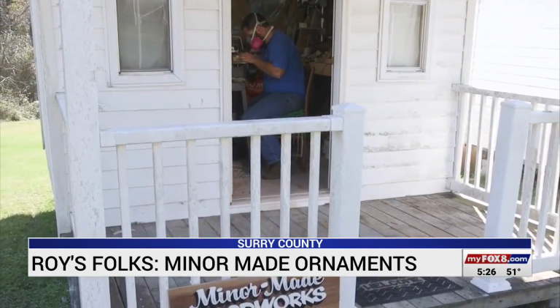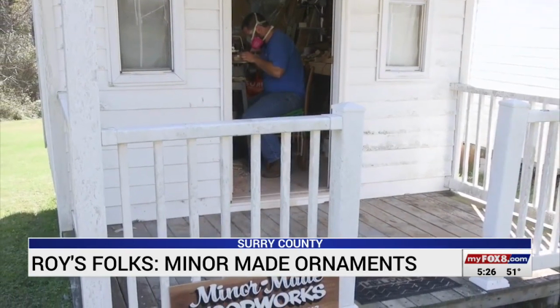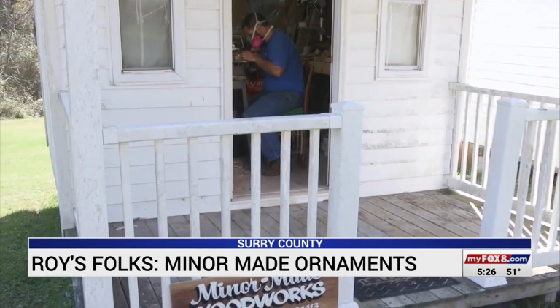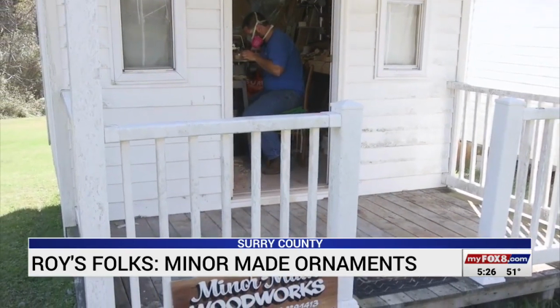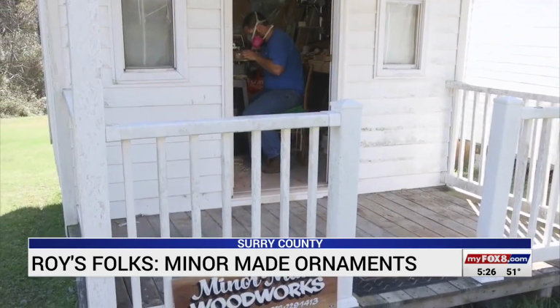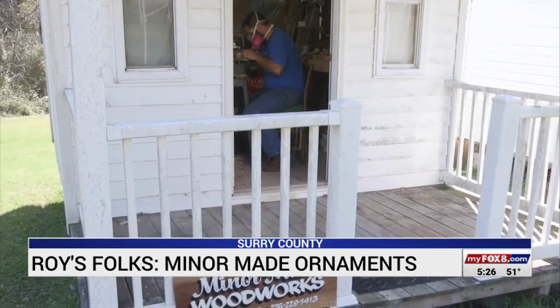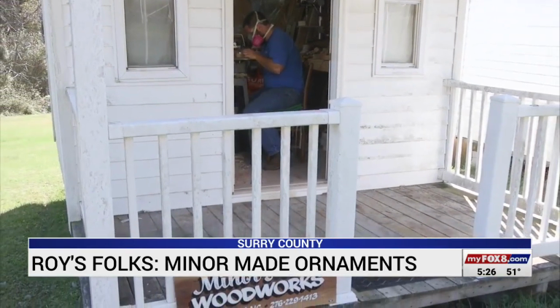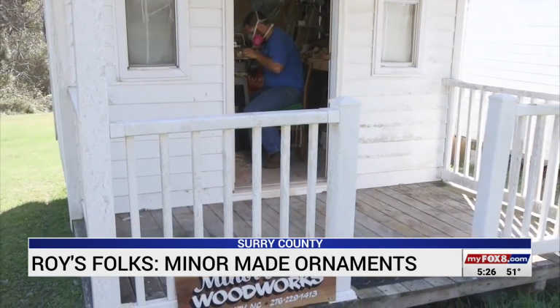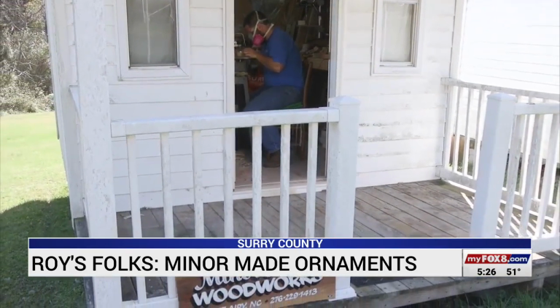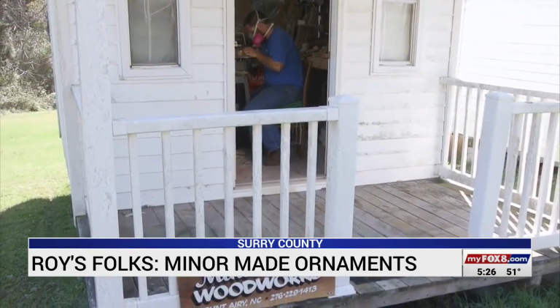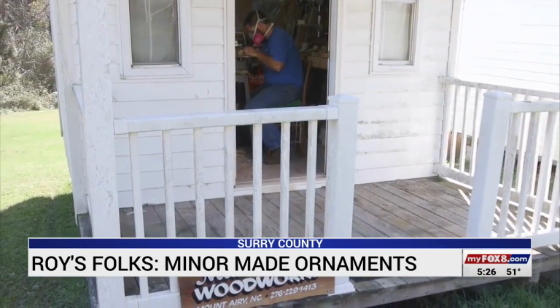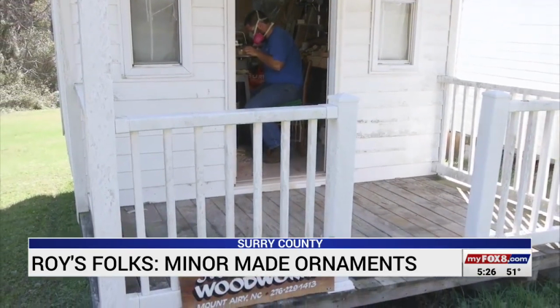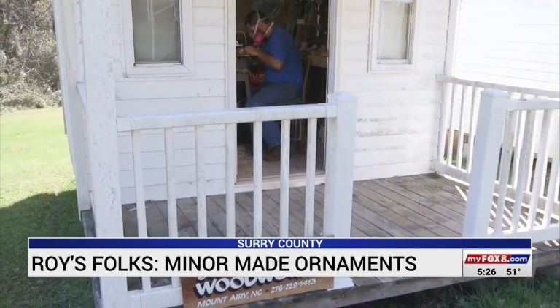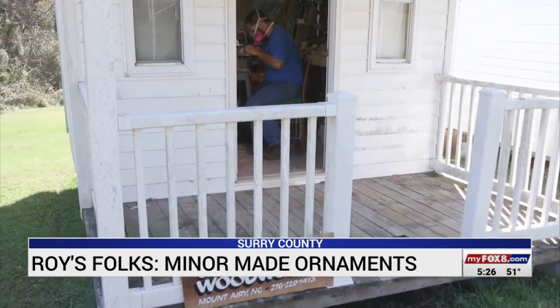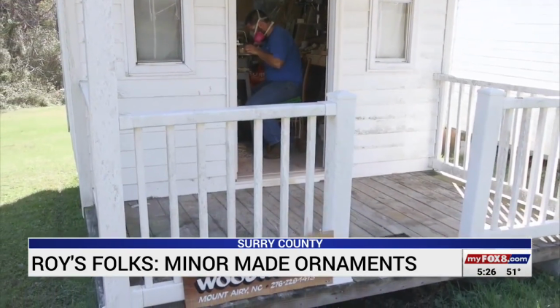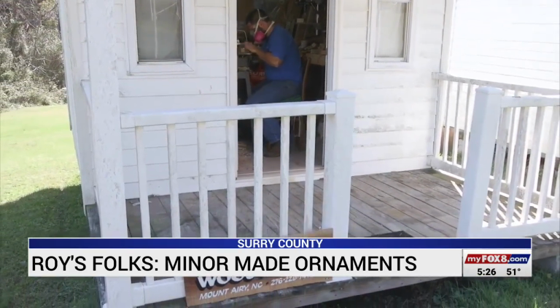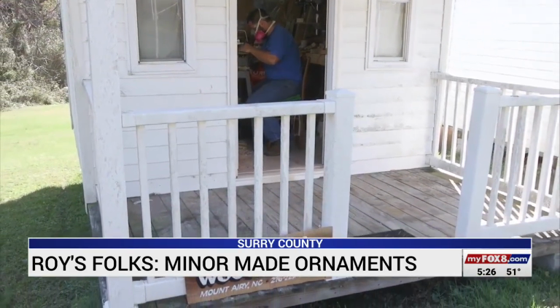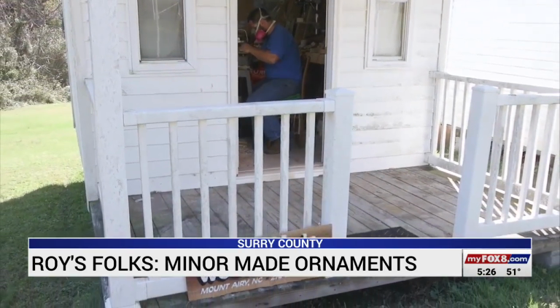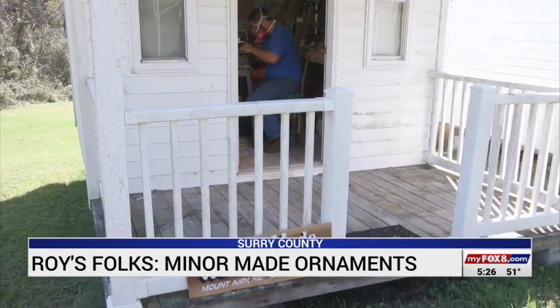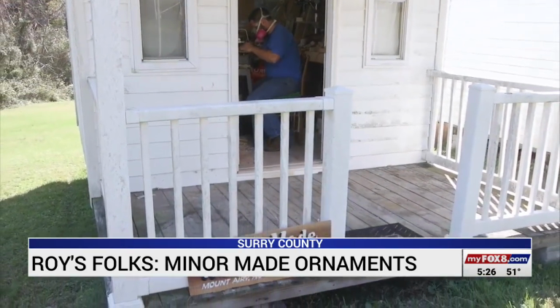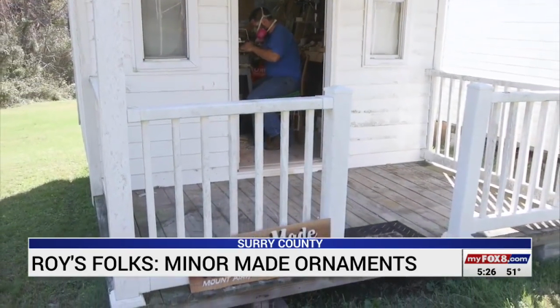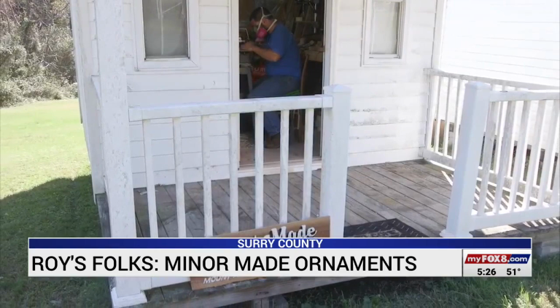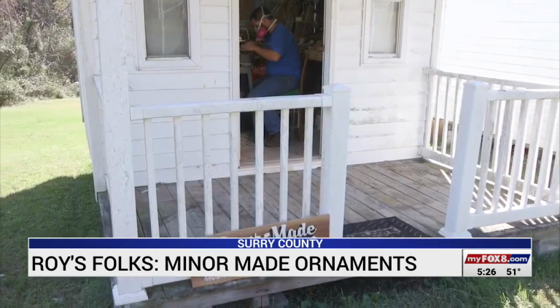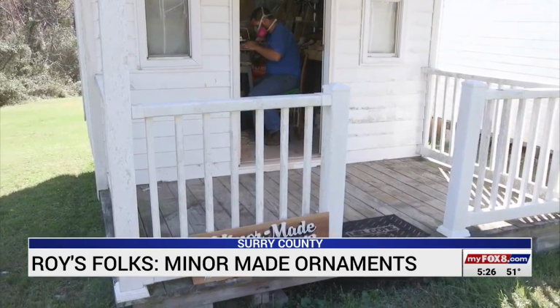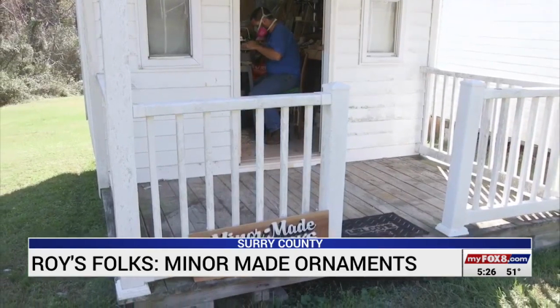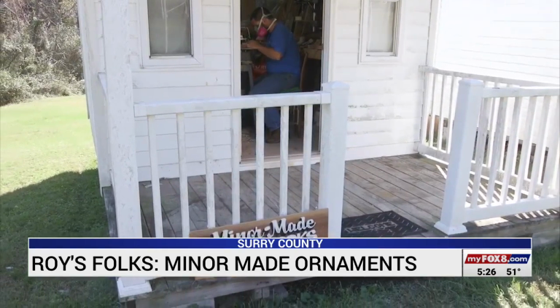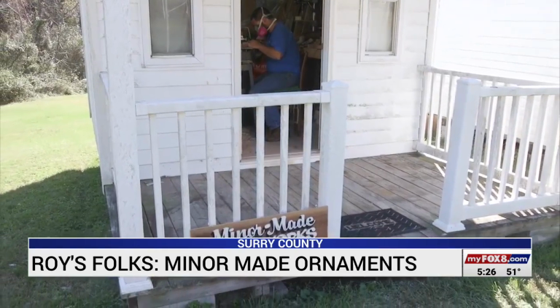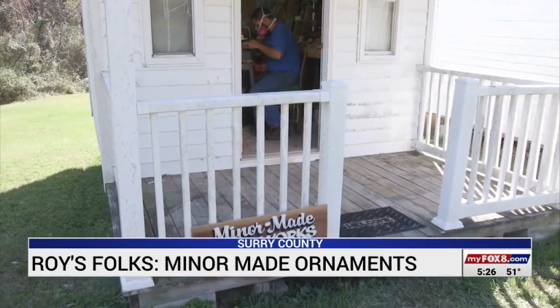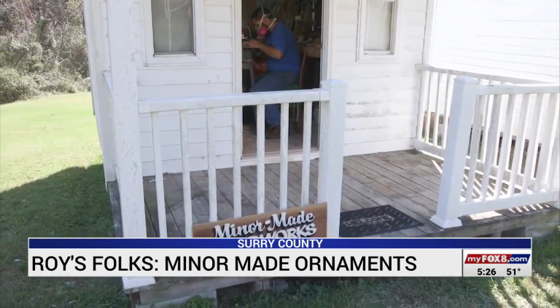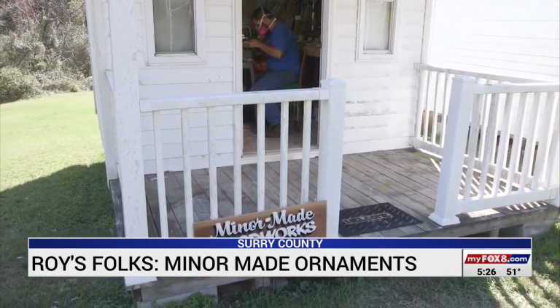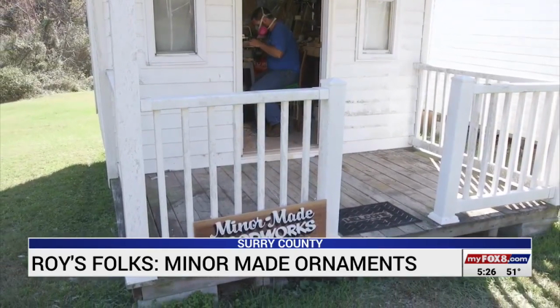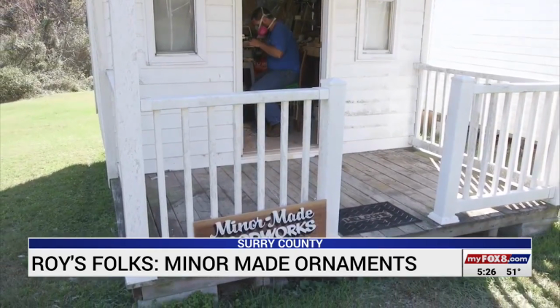There you go. In Surry County, Chad Tucker, Fox 8 News.